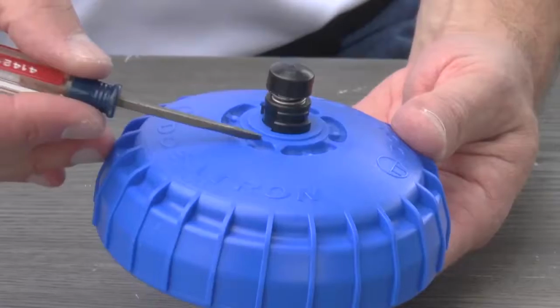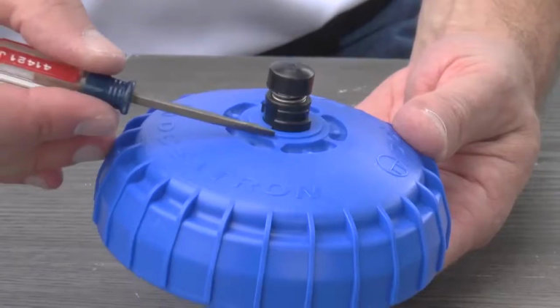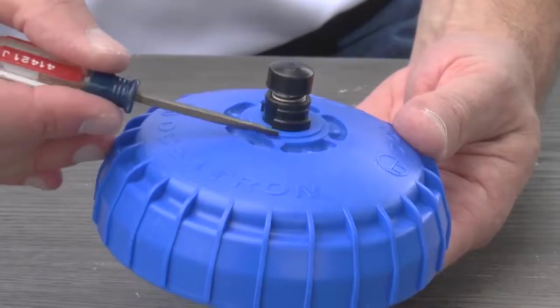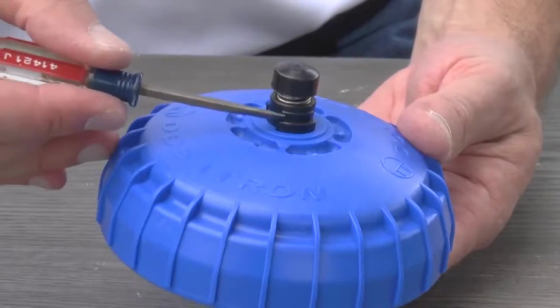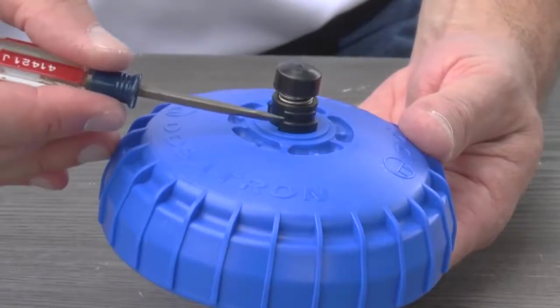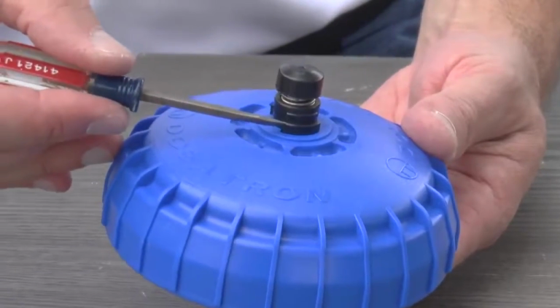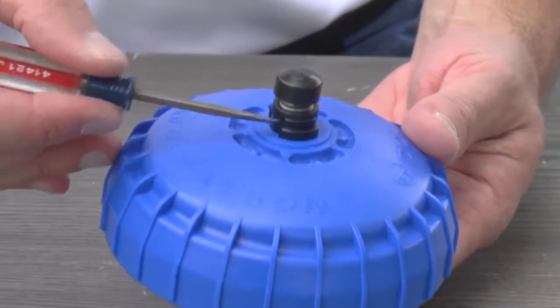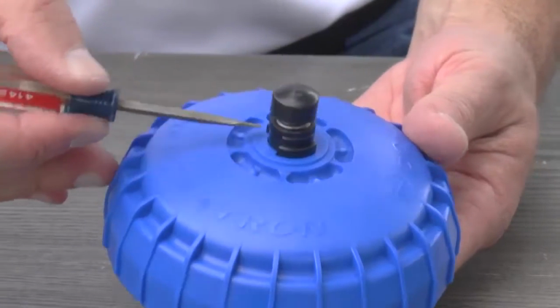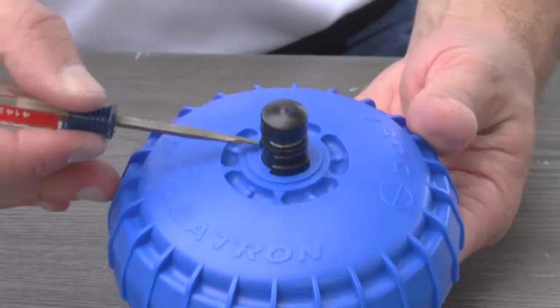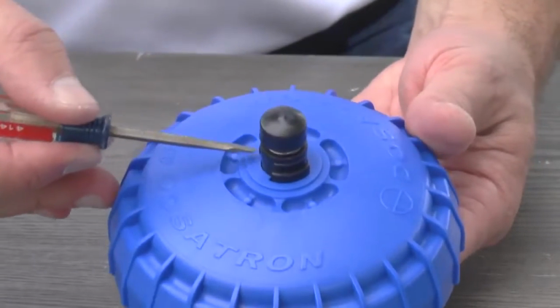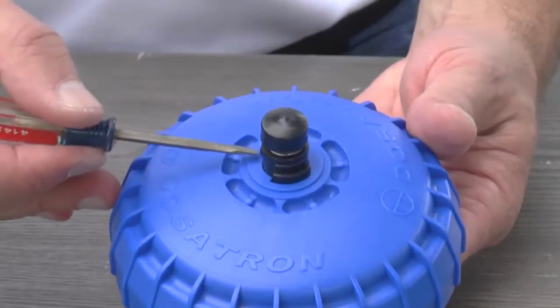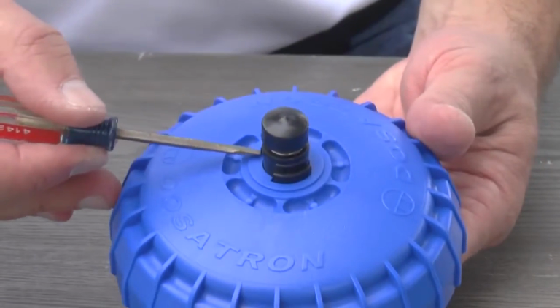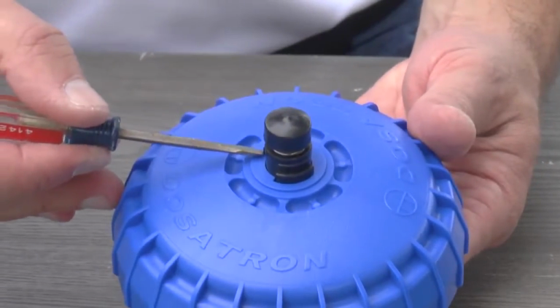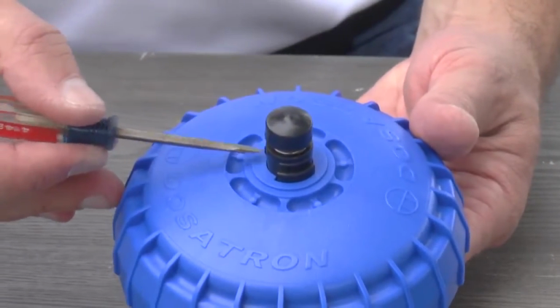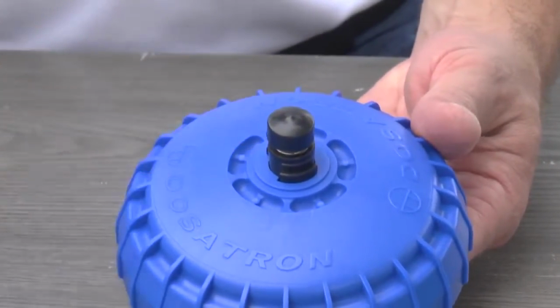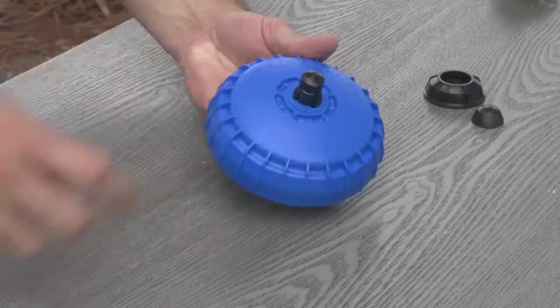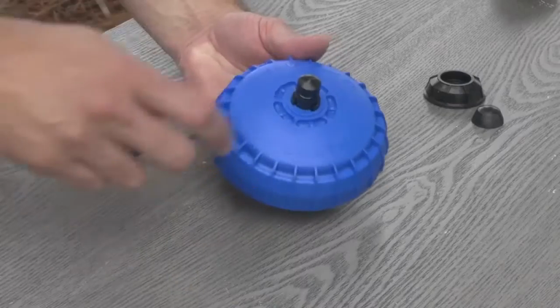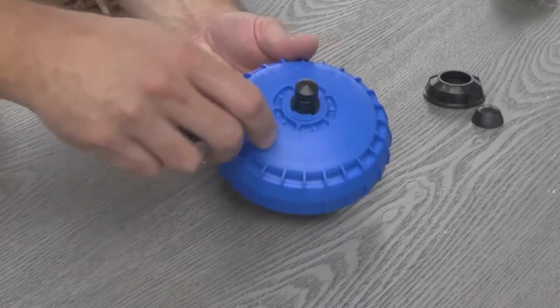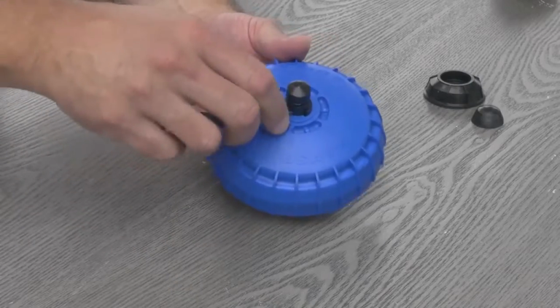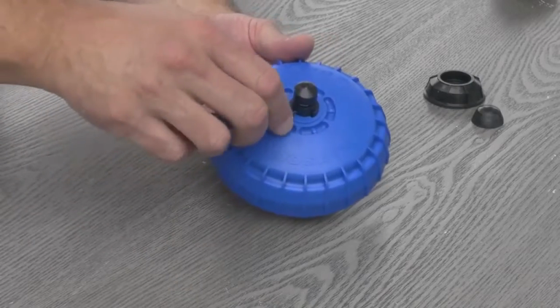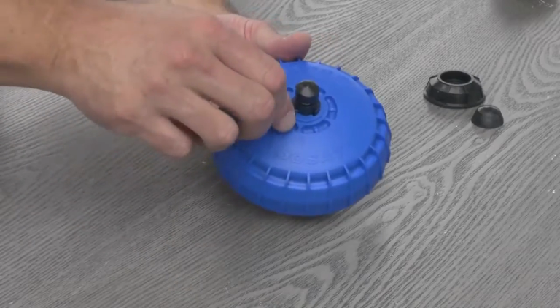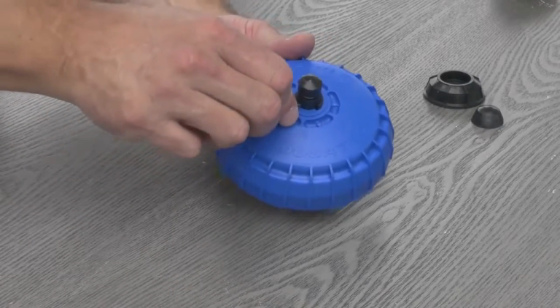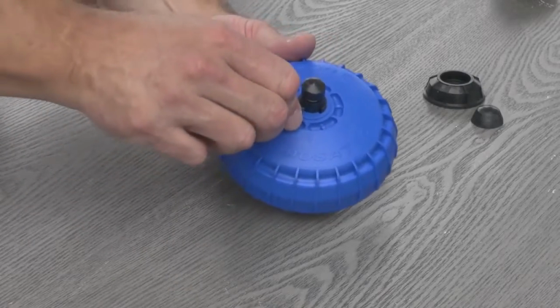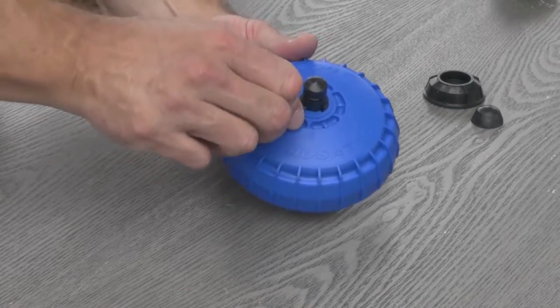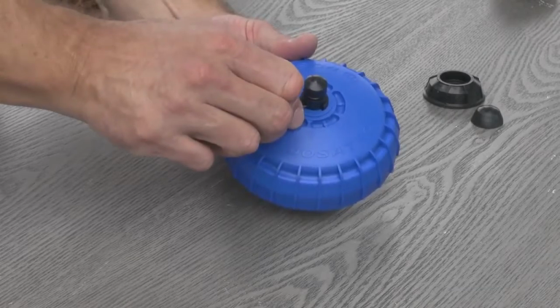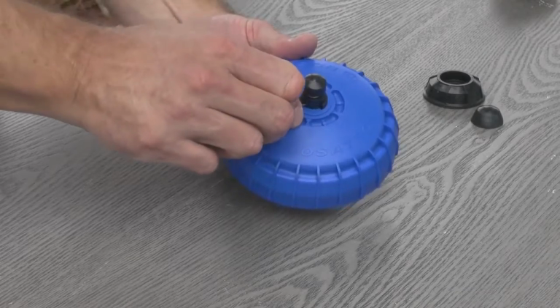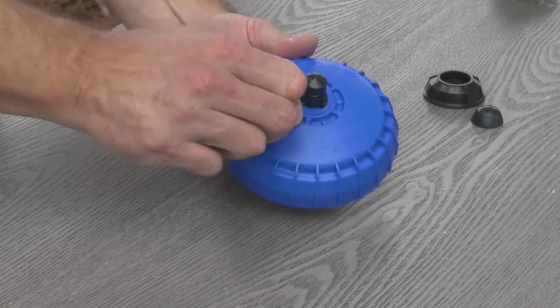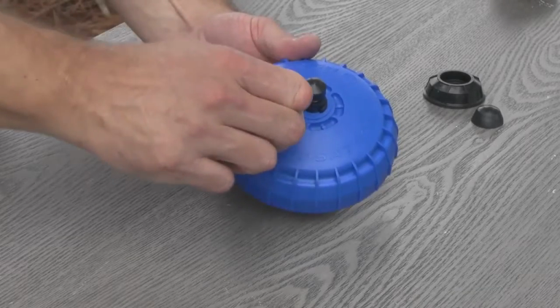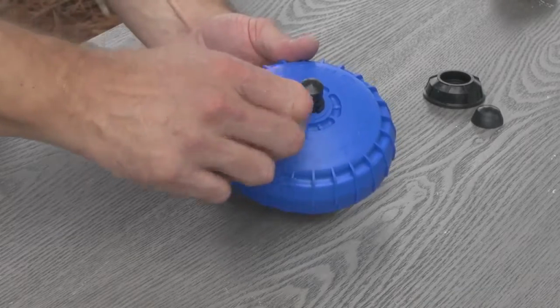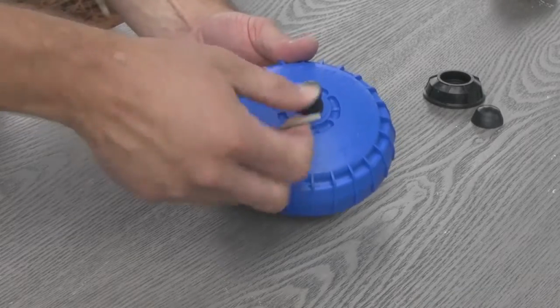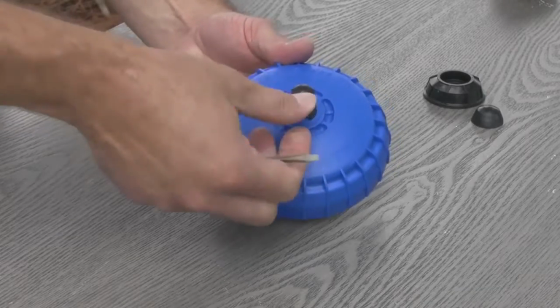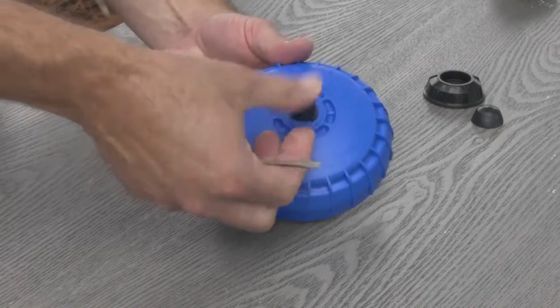Align the two teeth with the two notches in the lid and press the air bleed assembly down and out of the lid.